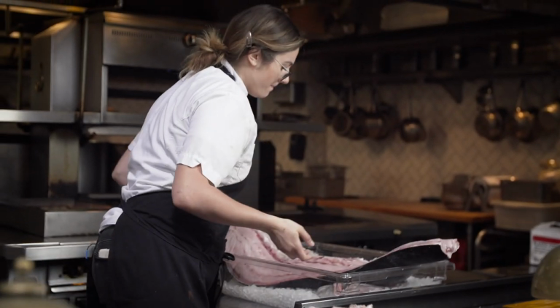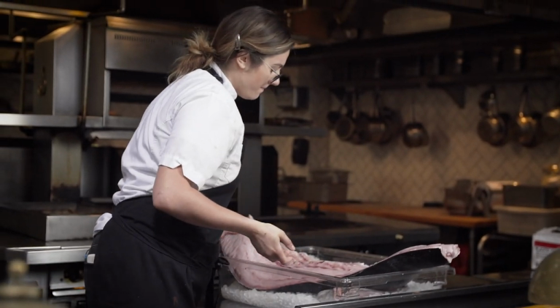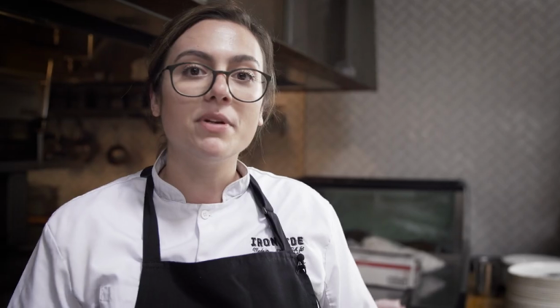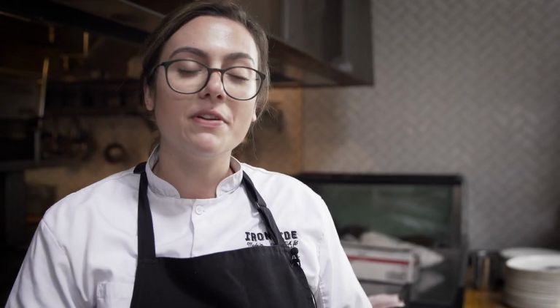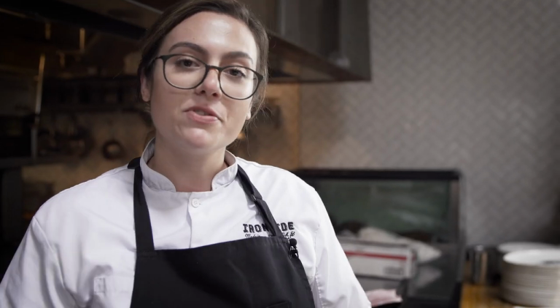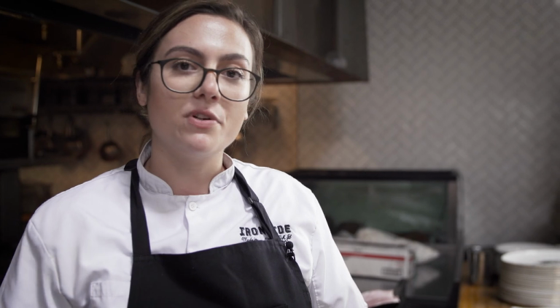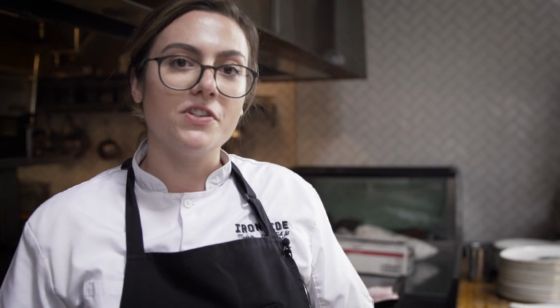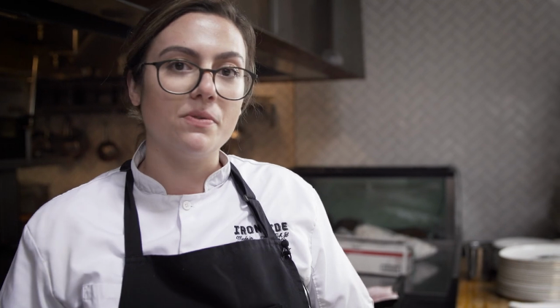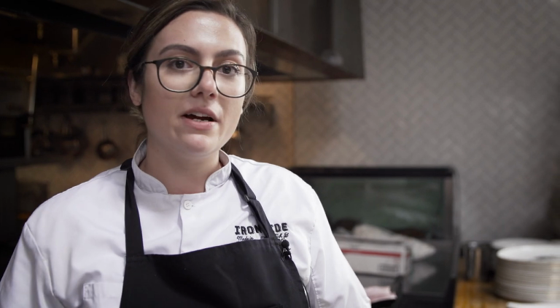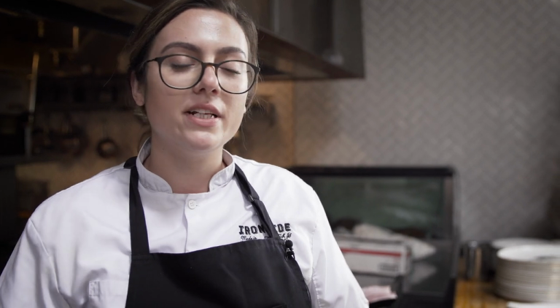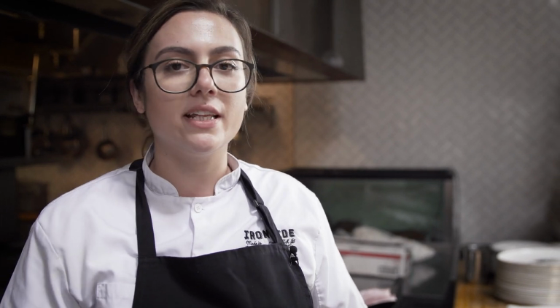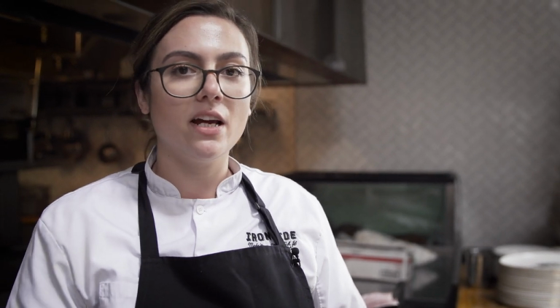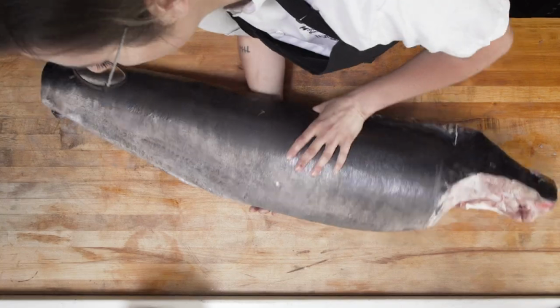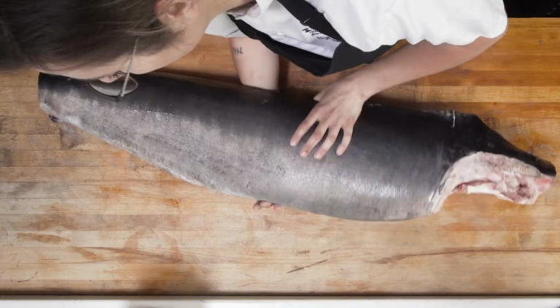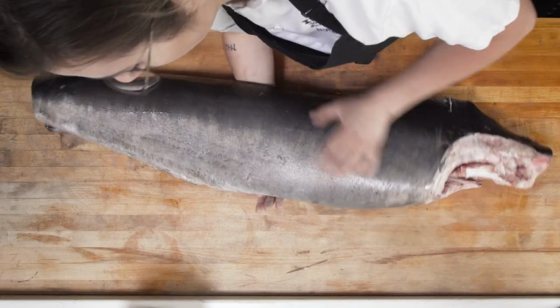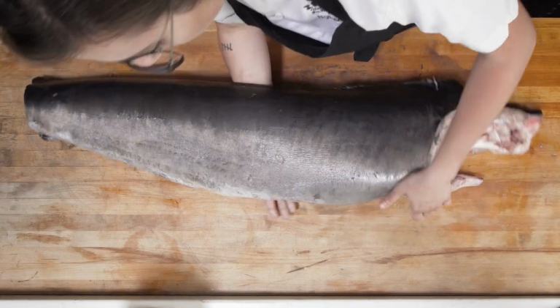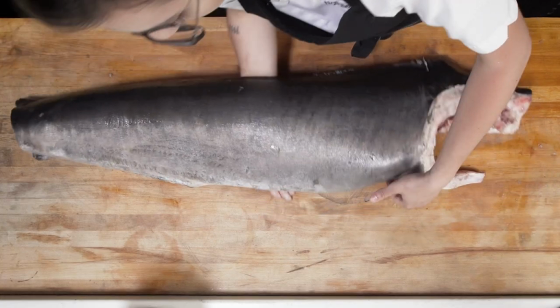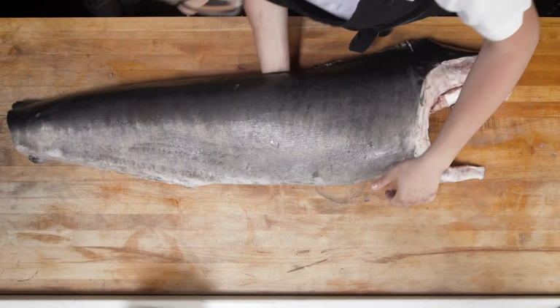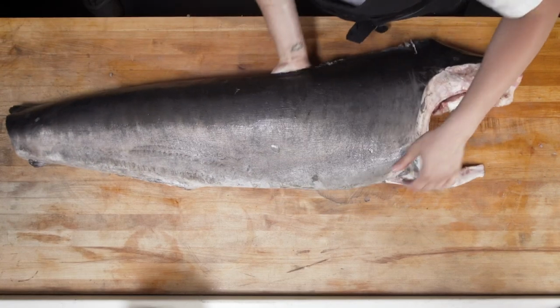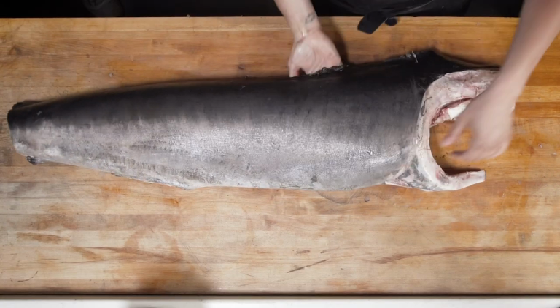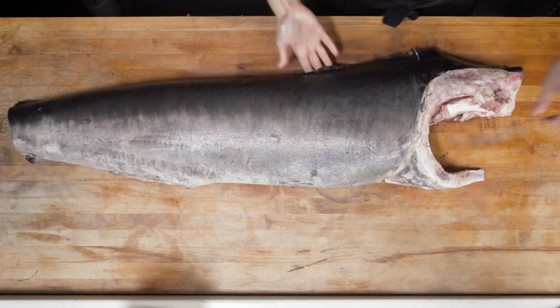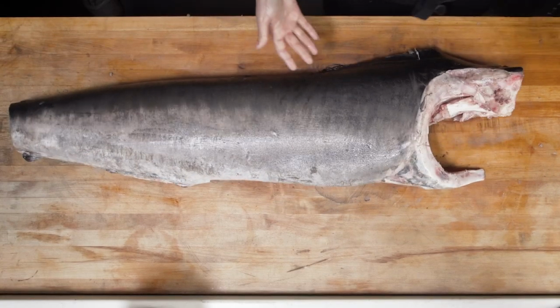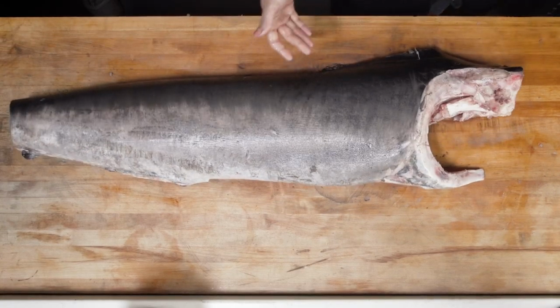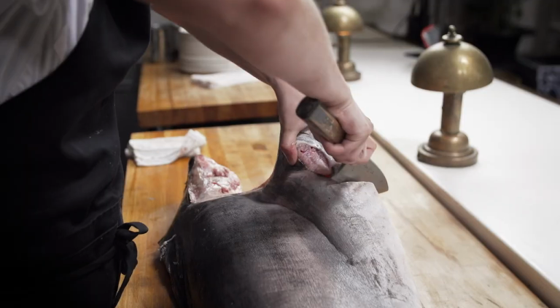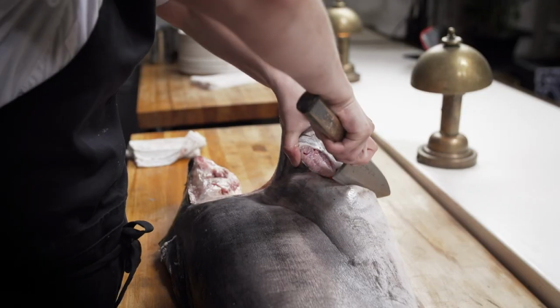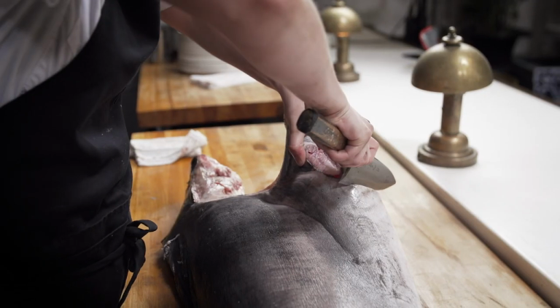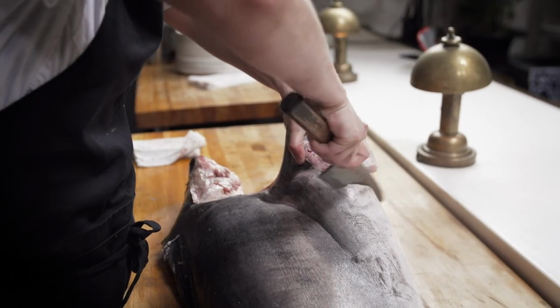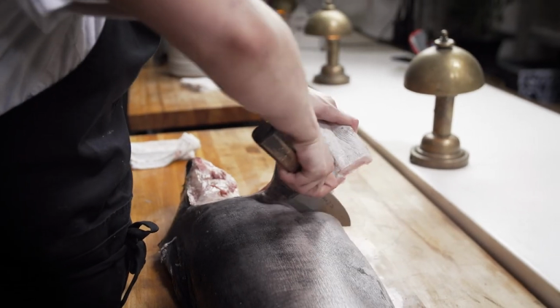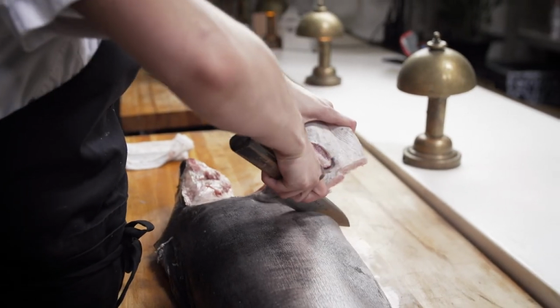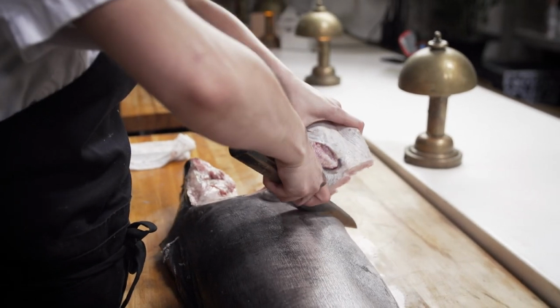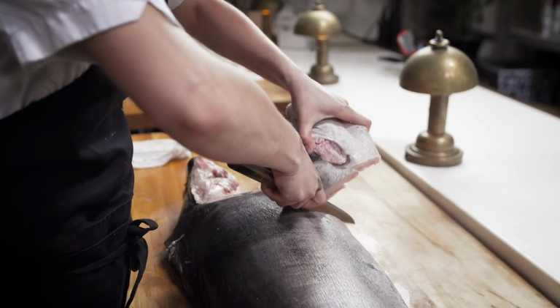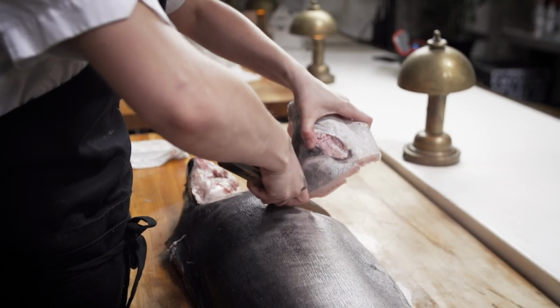Now I'm going to flip the swordfish around and take the other side of the collar off and do exactly what I did before on the back.